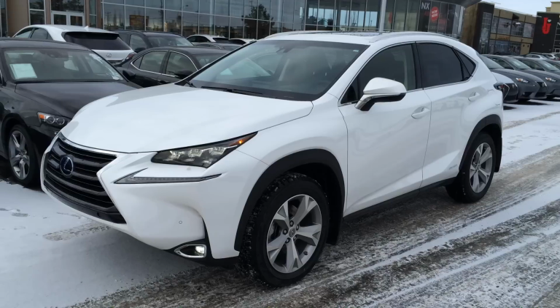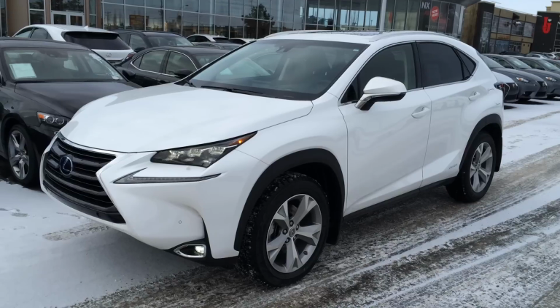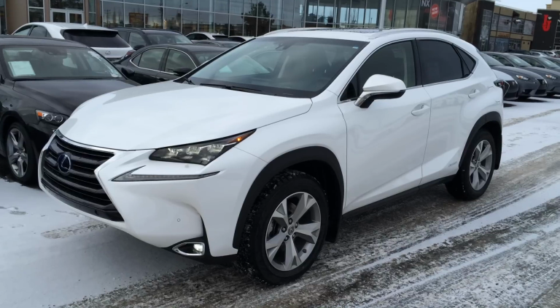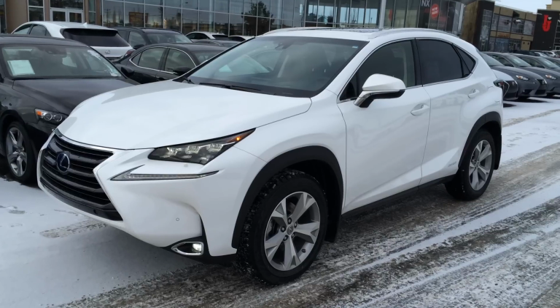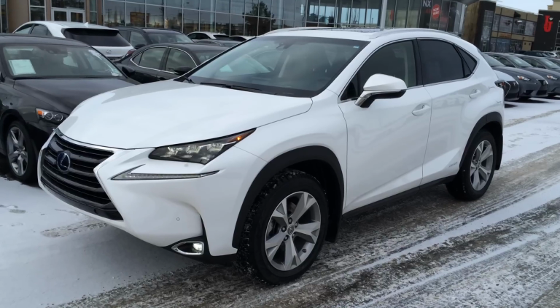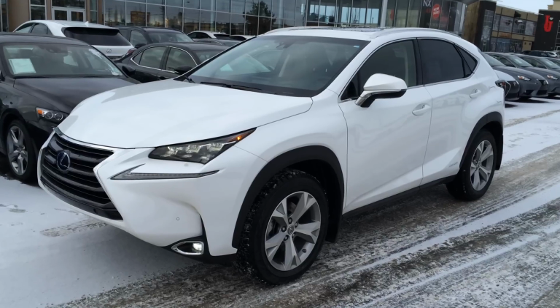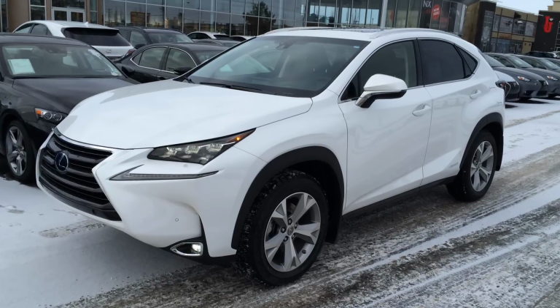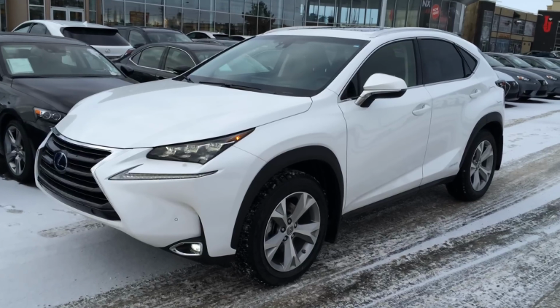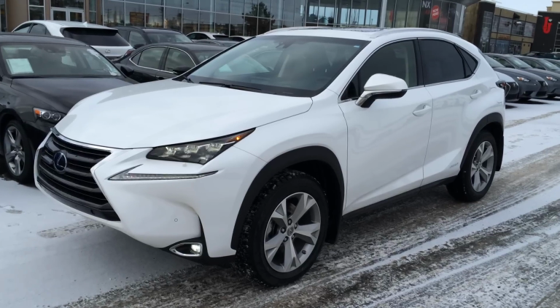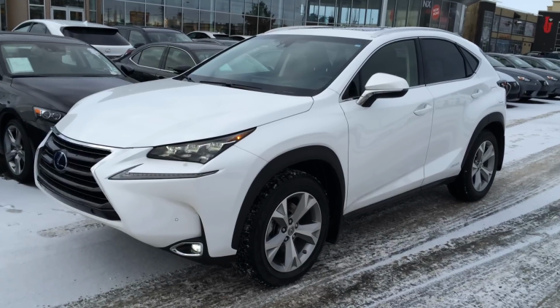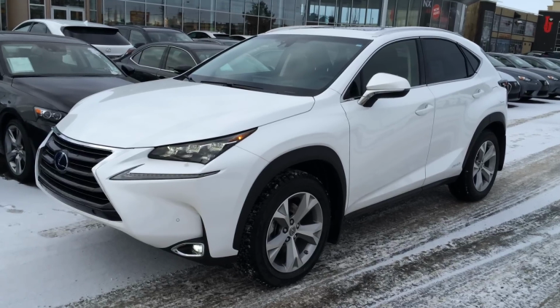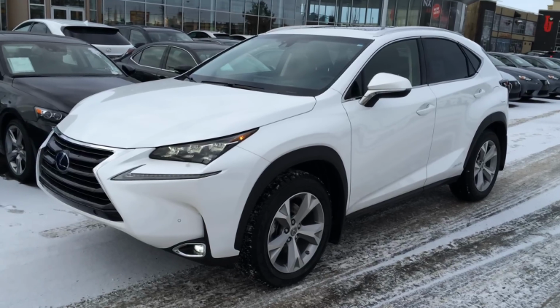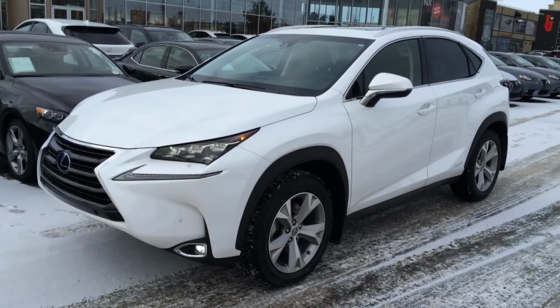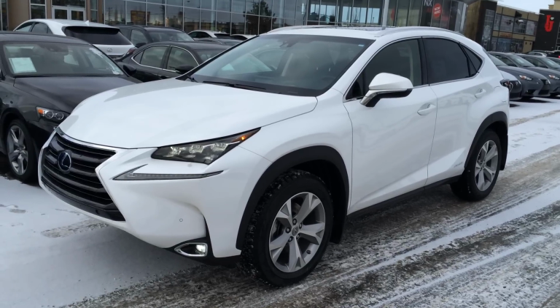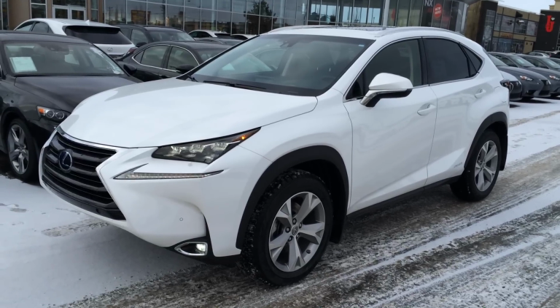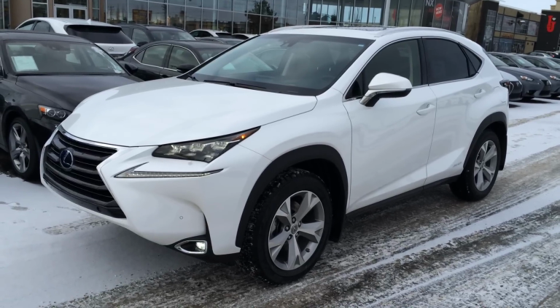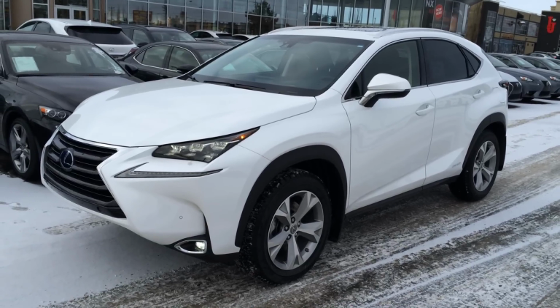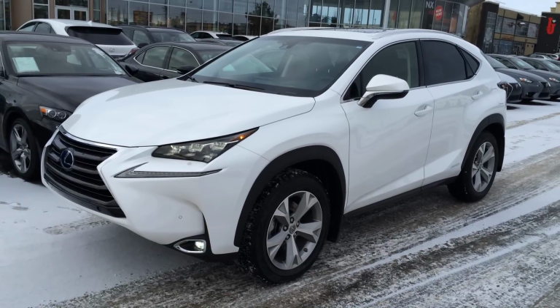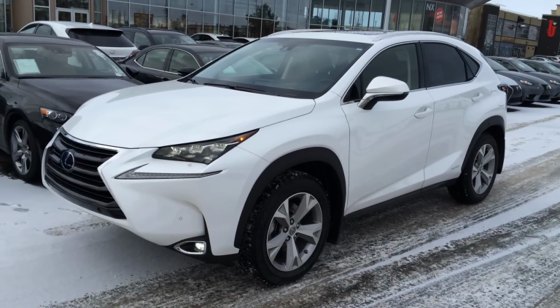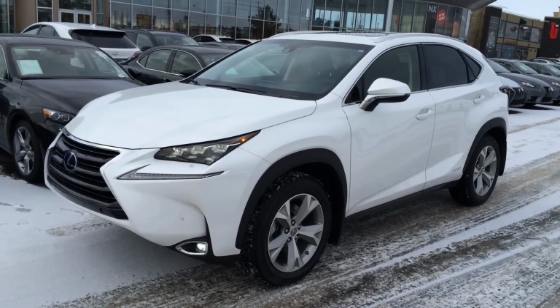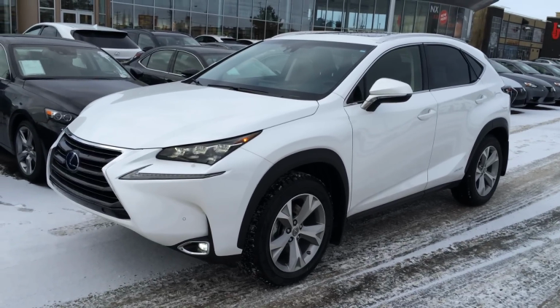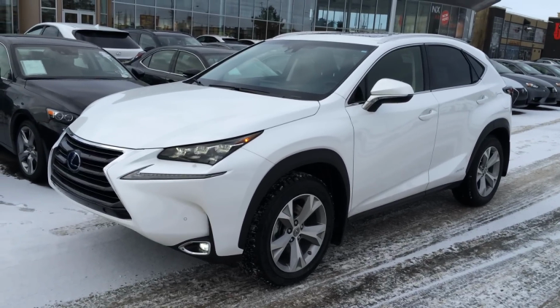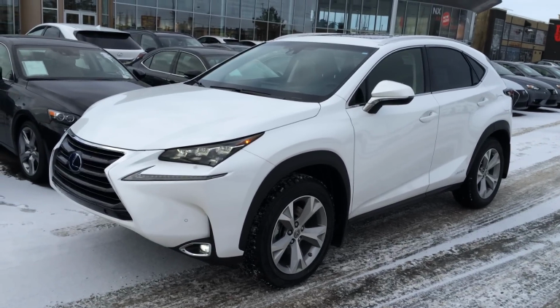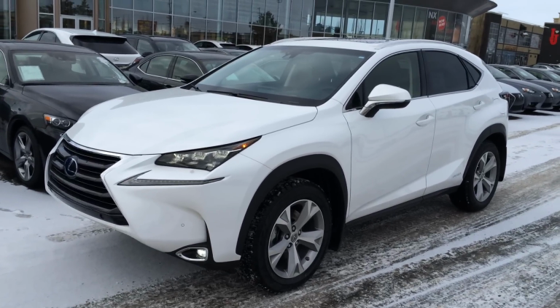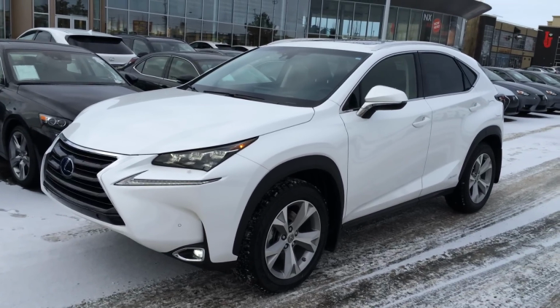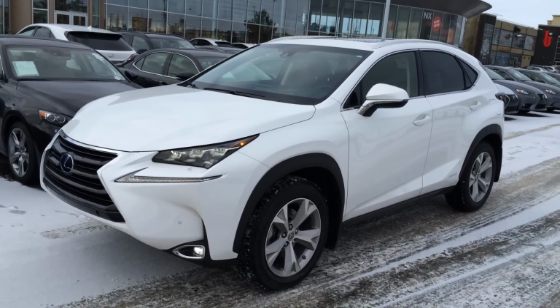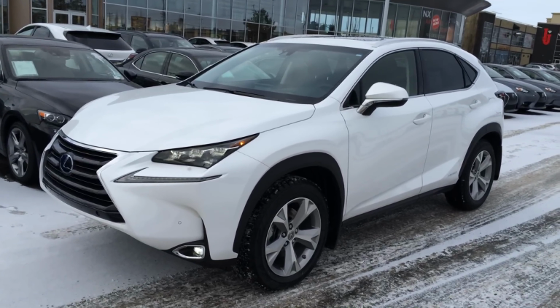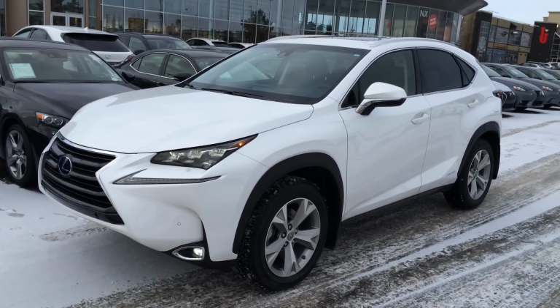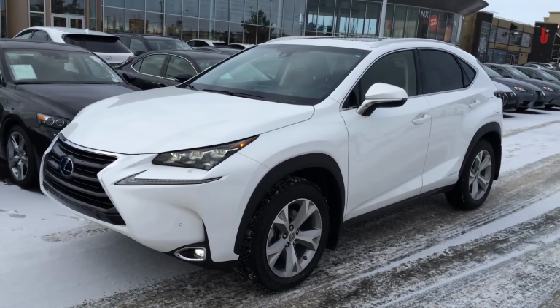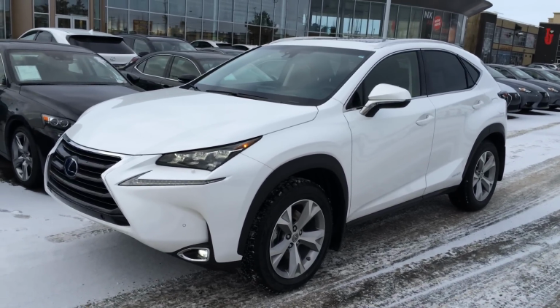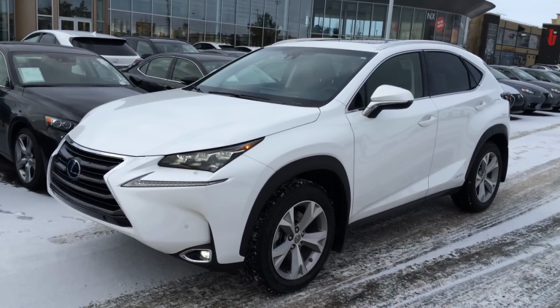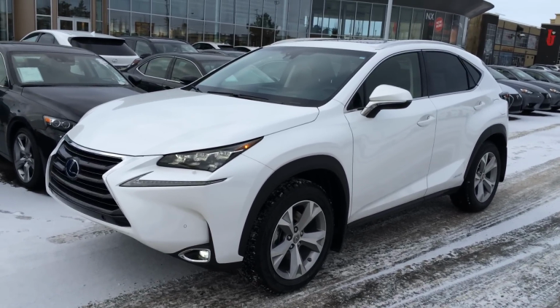Hey everybody, welcome to Lexus of Edmonton. We are located on 111th Ave and 170th Street in Edmonton, Alberta, Canada.